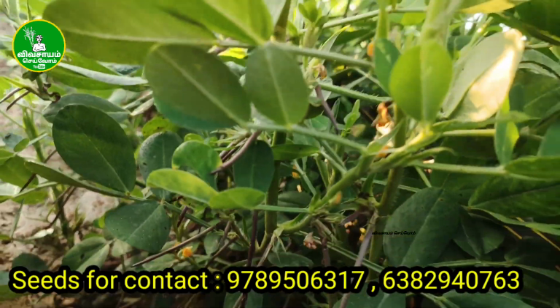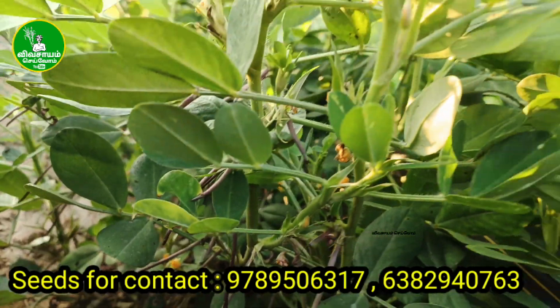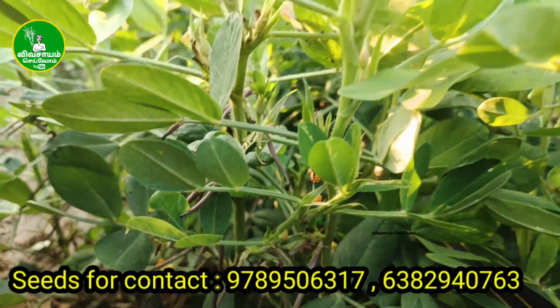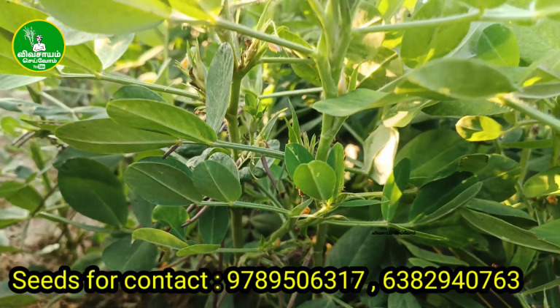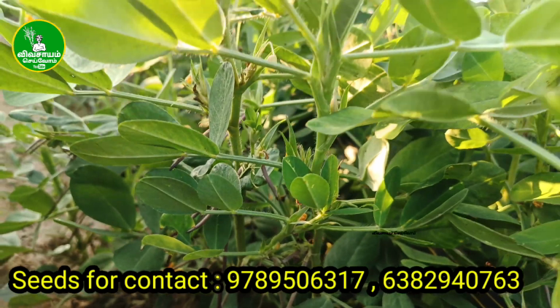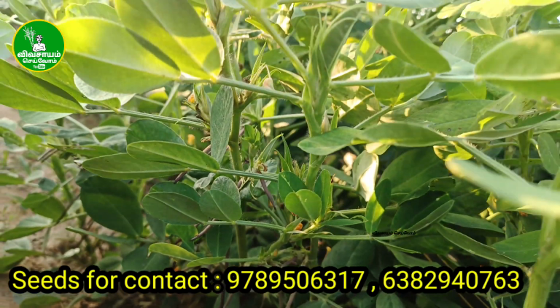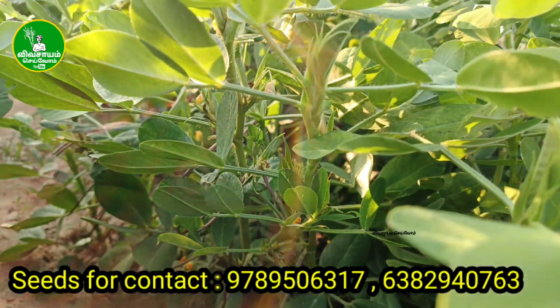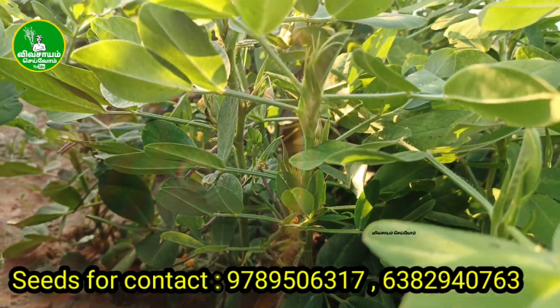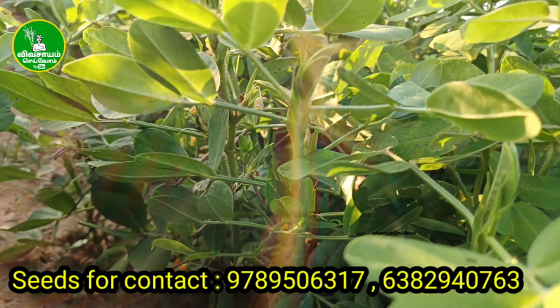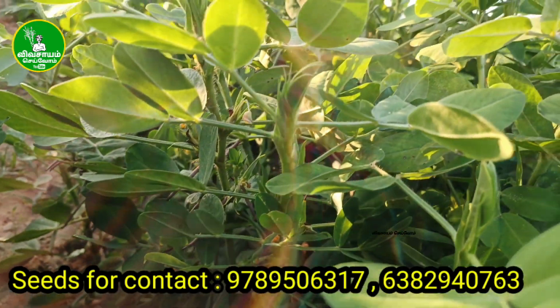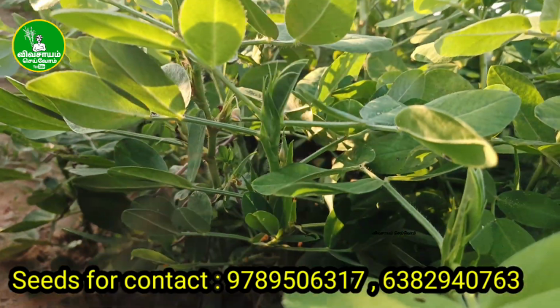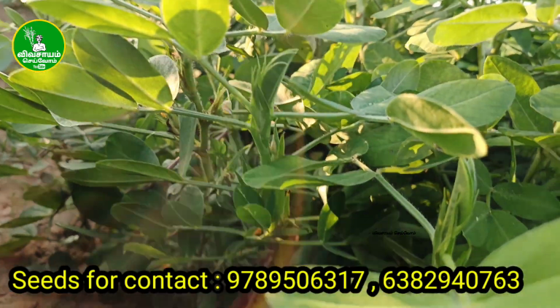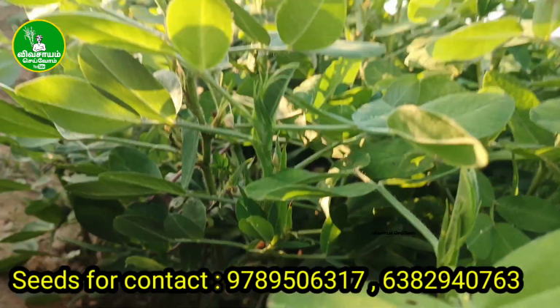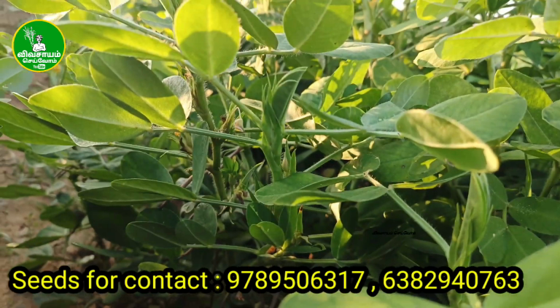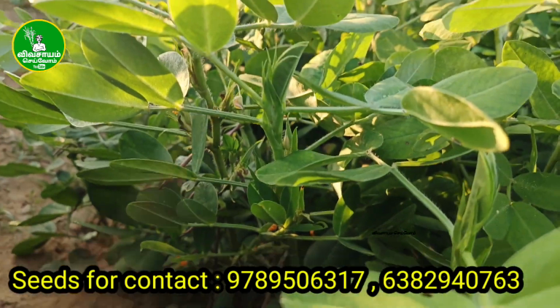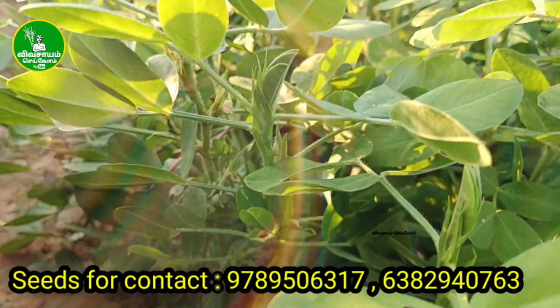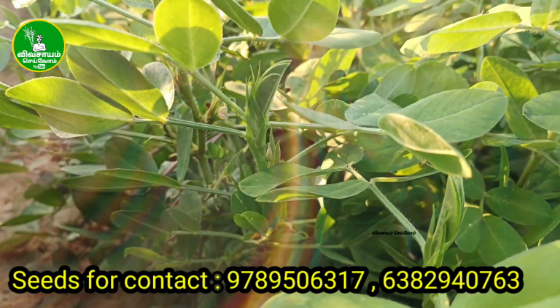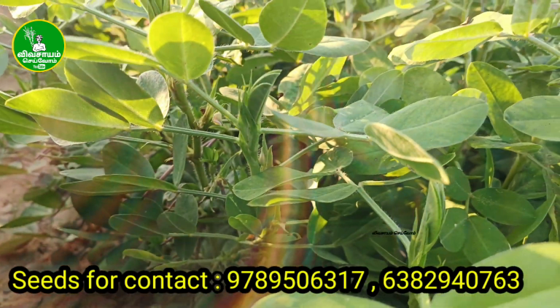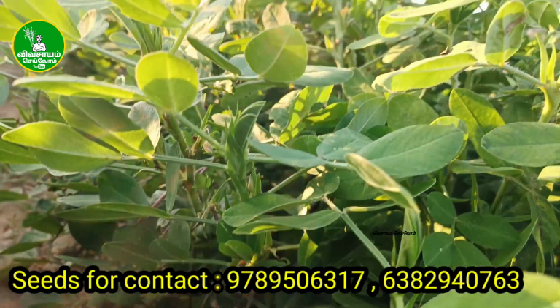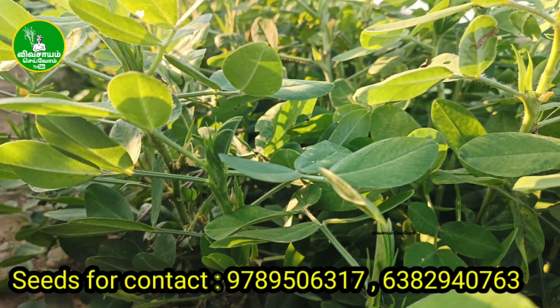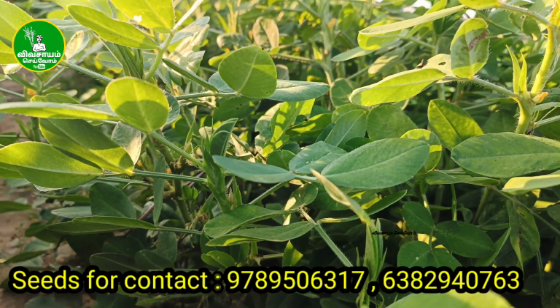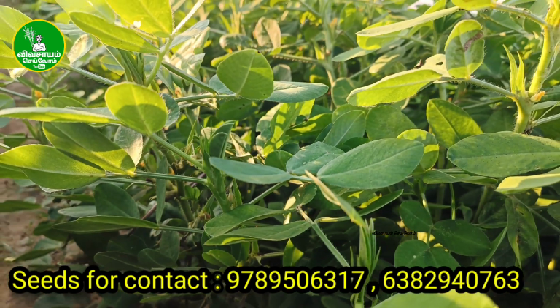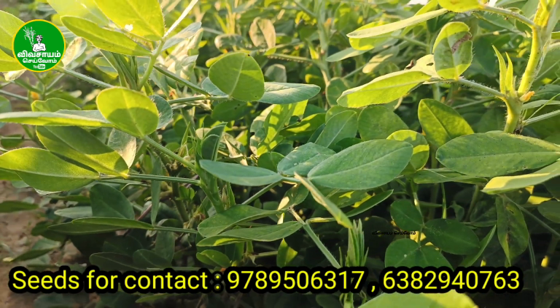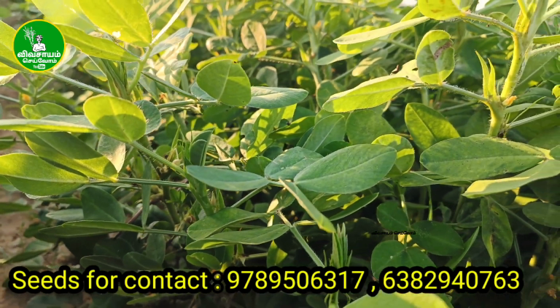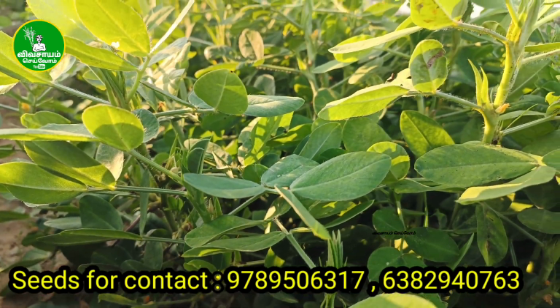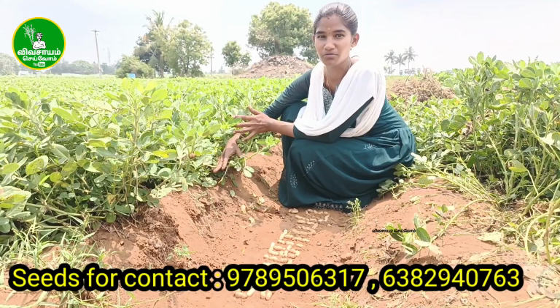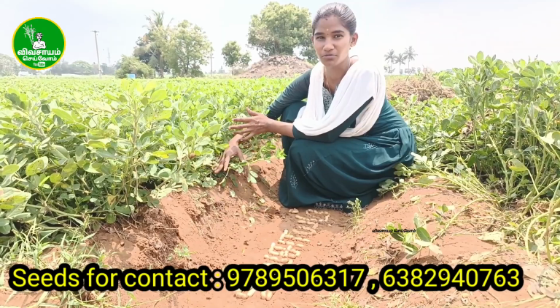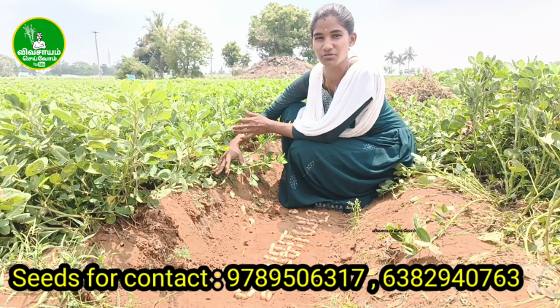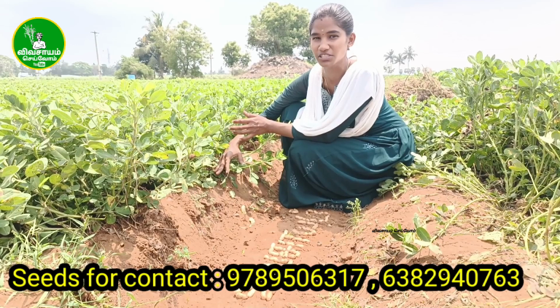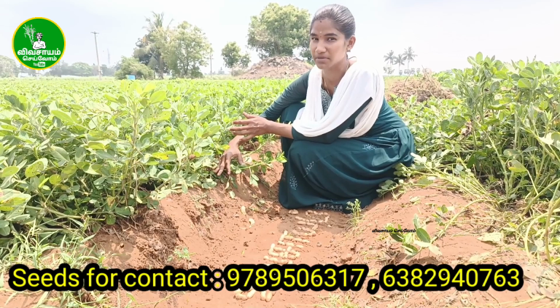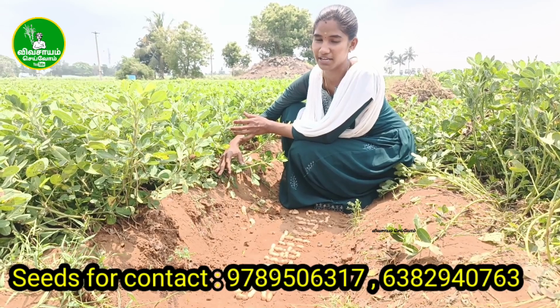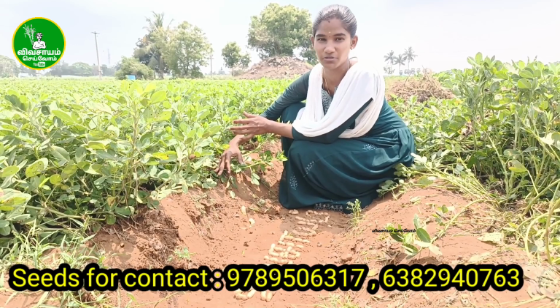It takes about 60 feet. This is going to be 300 feet.